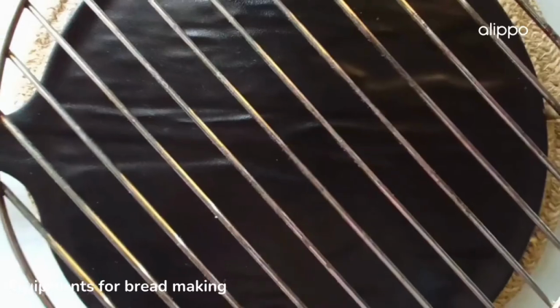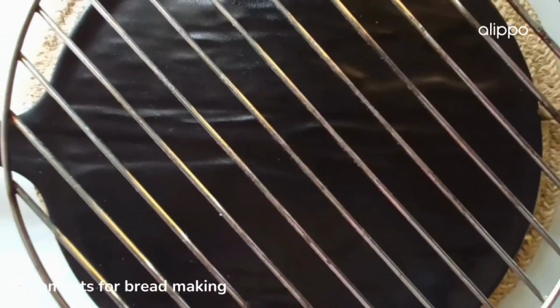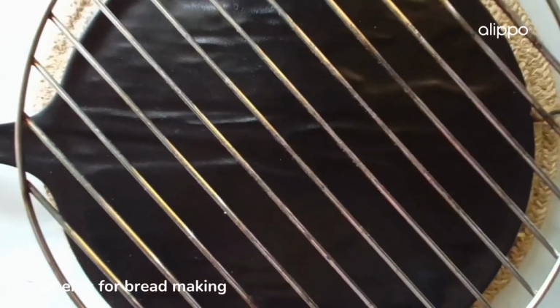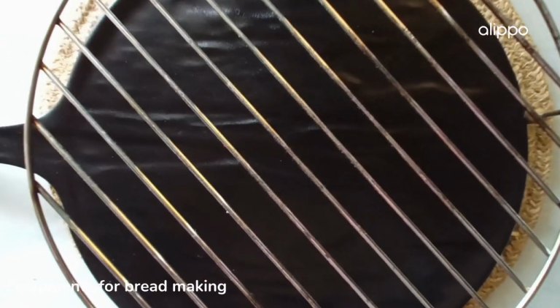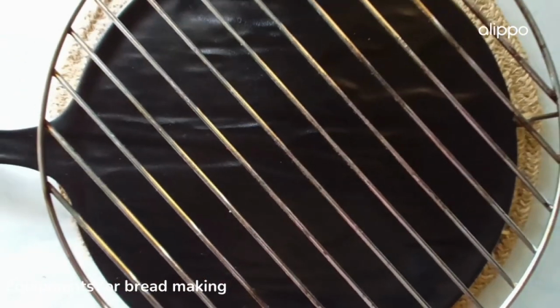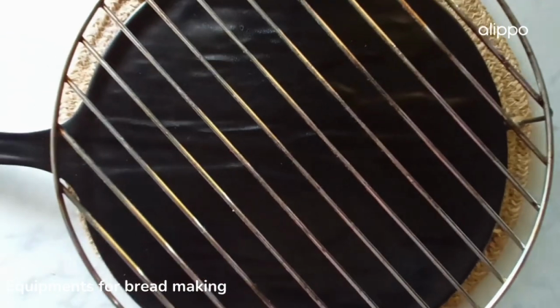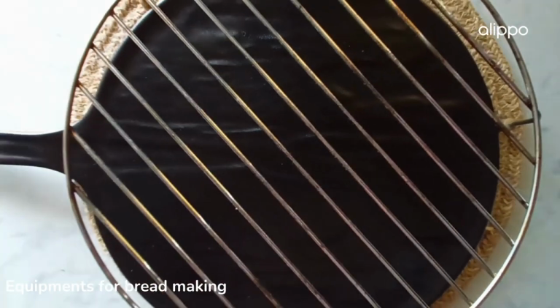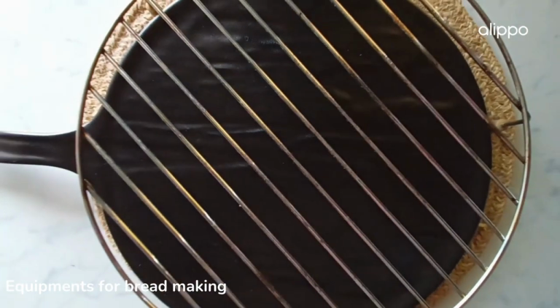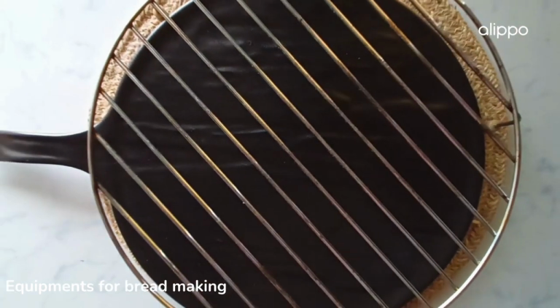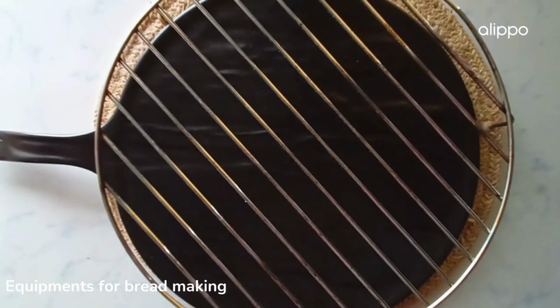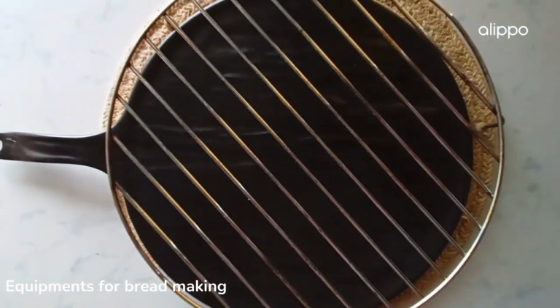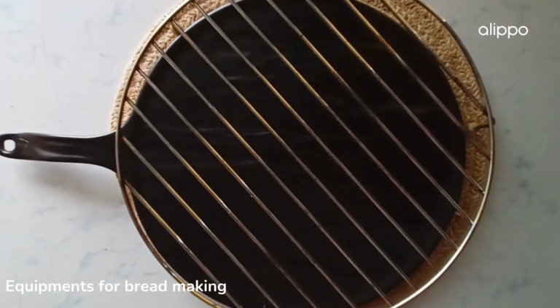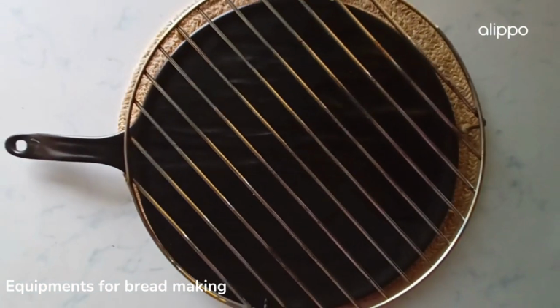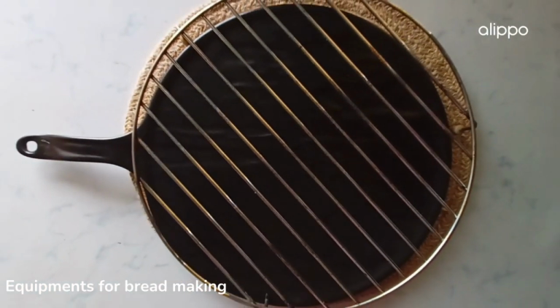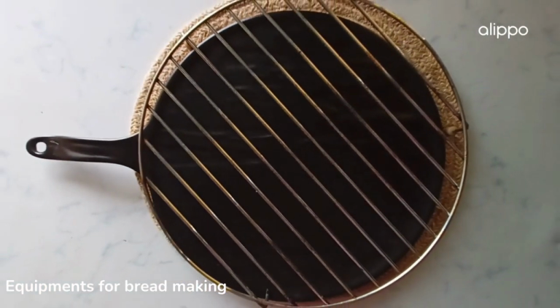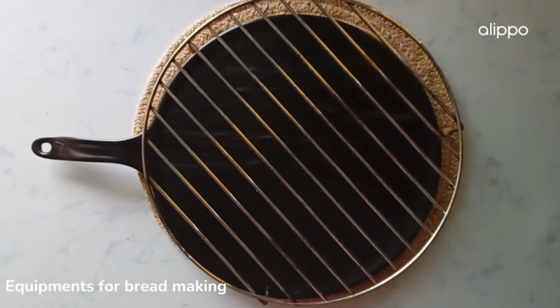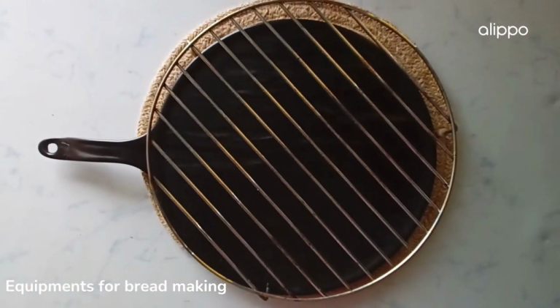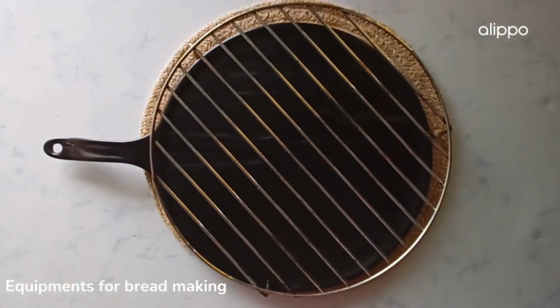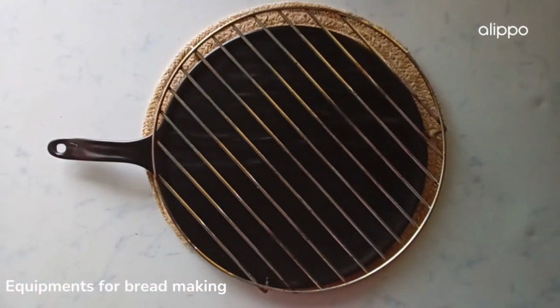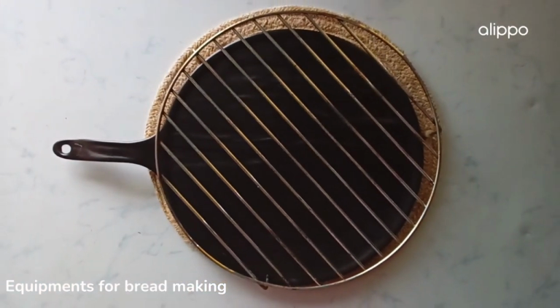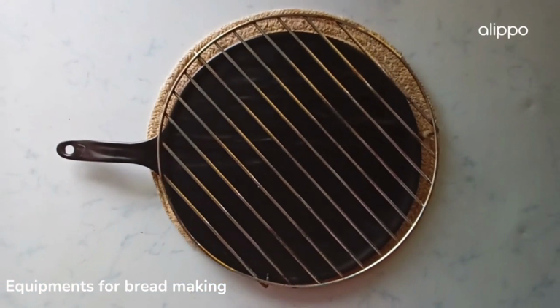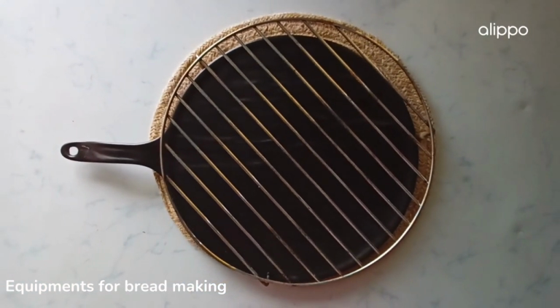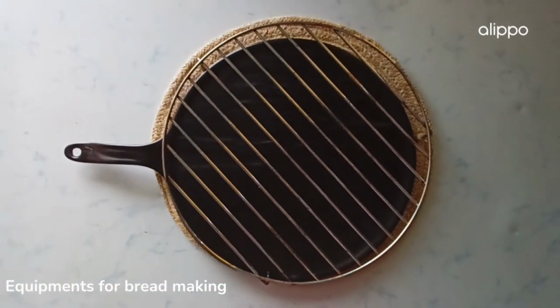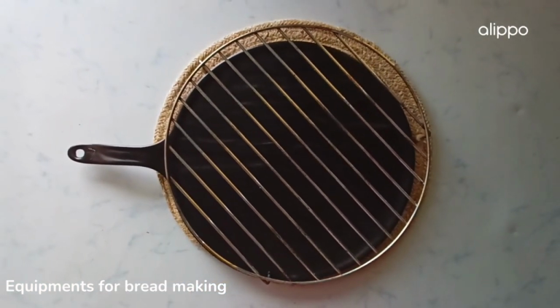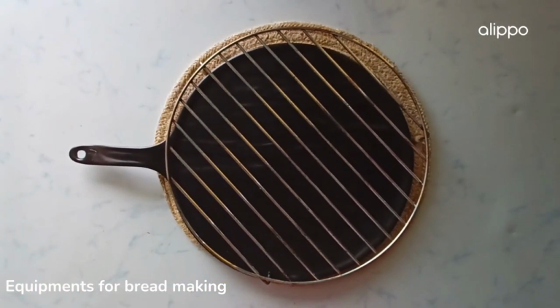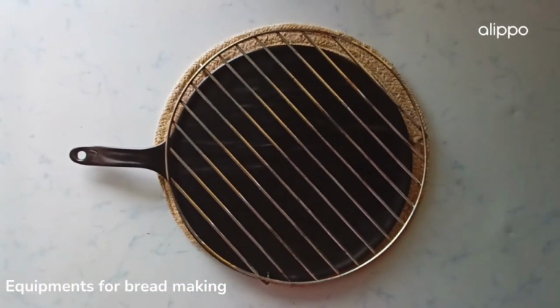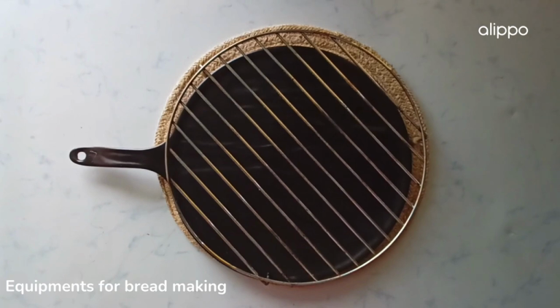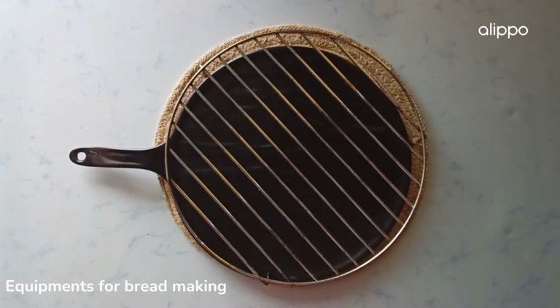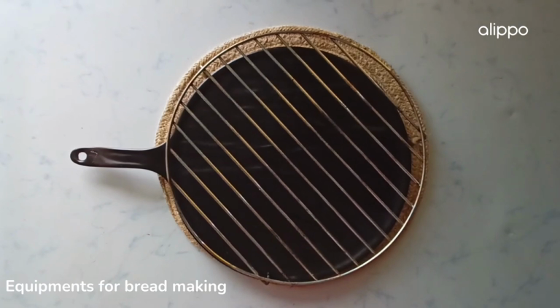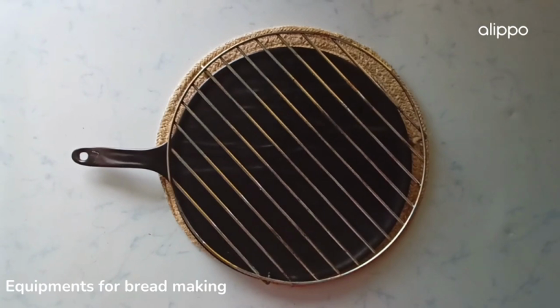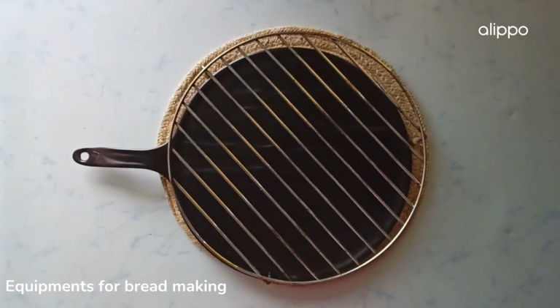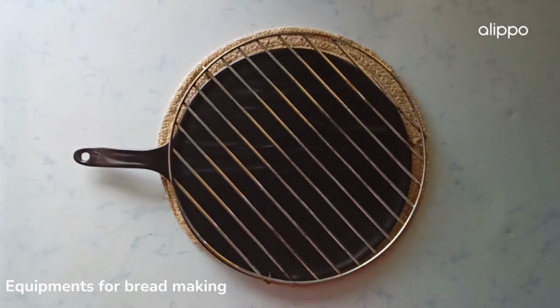After baking, you would be needing a rack to cool down the bread, as it needs proper air circulation. Thank you so much for watching.